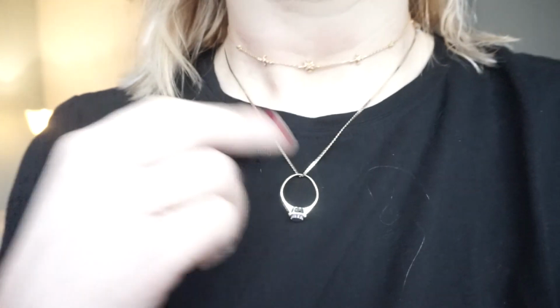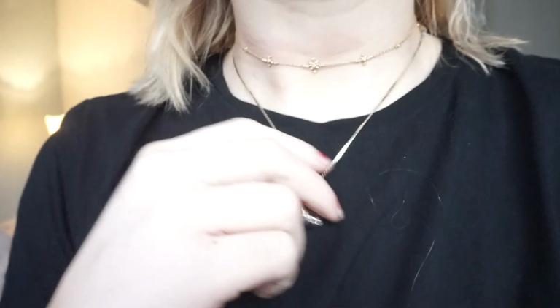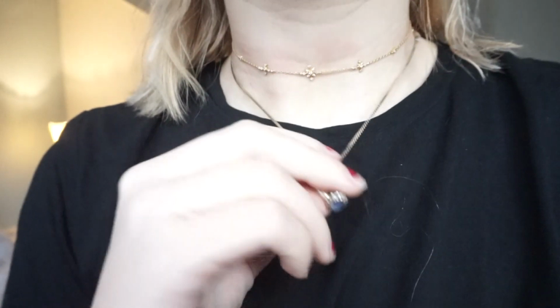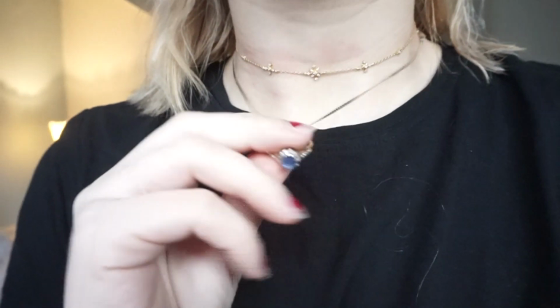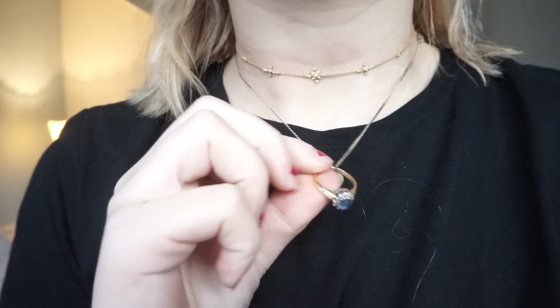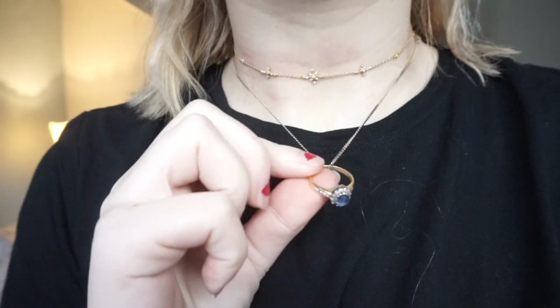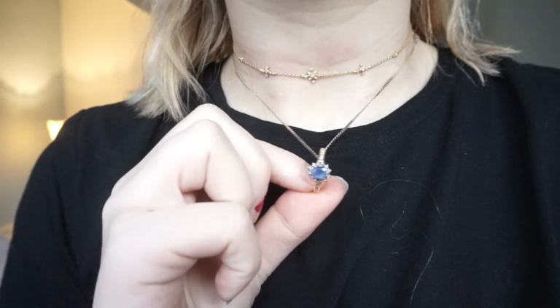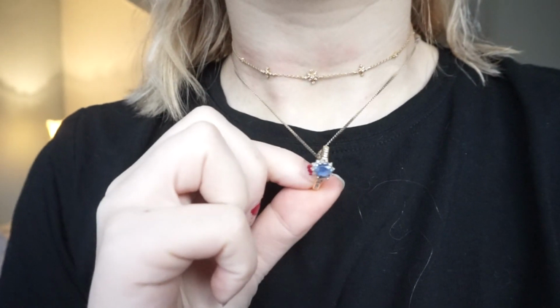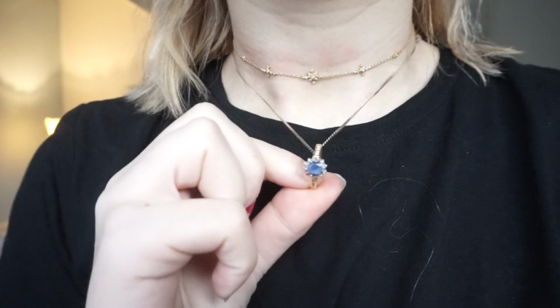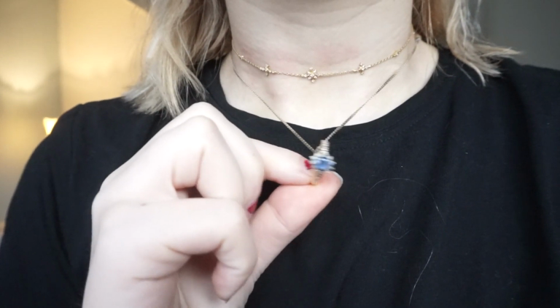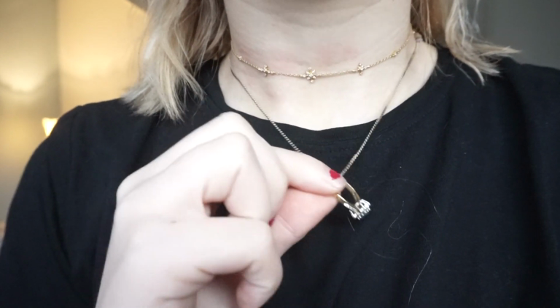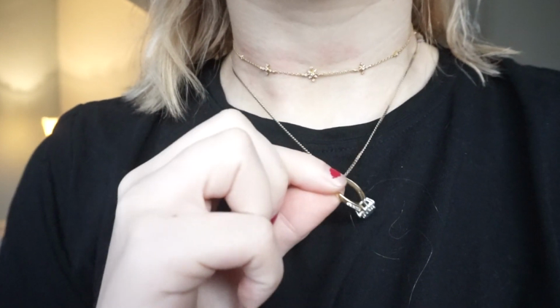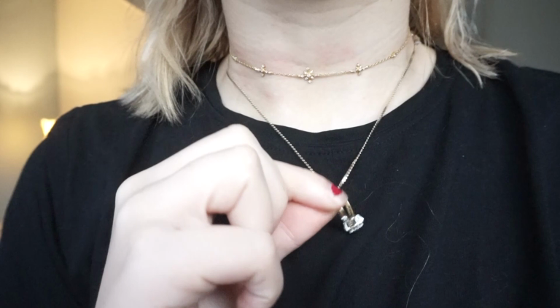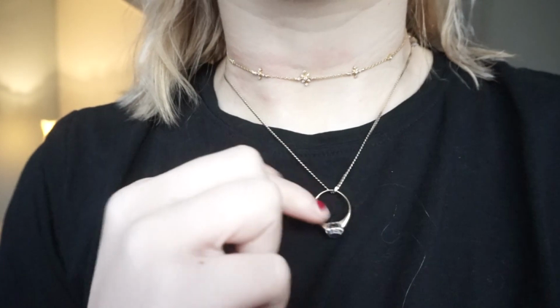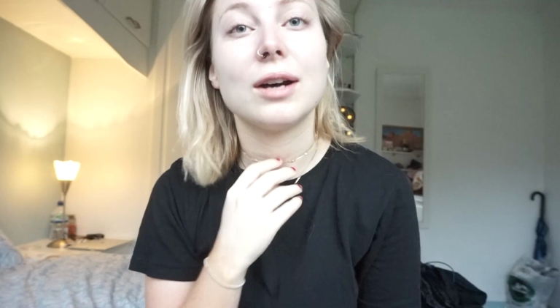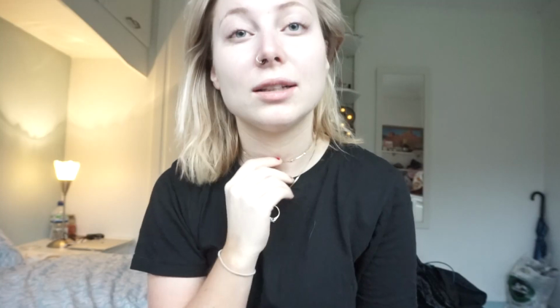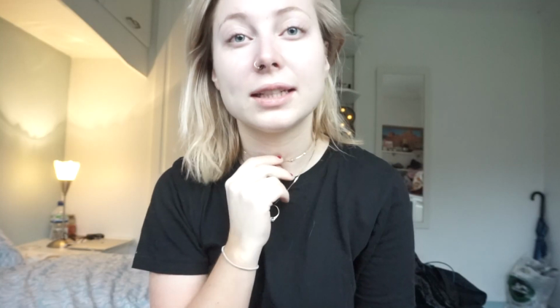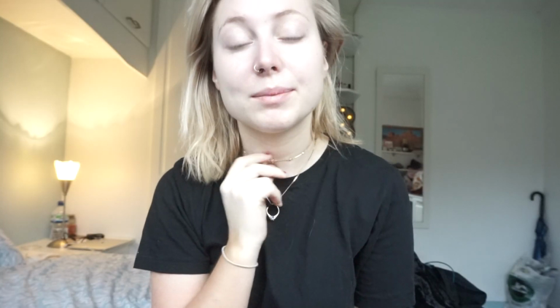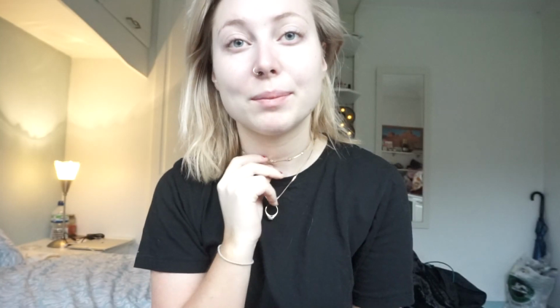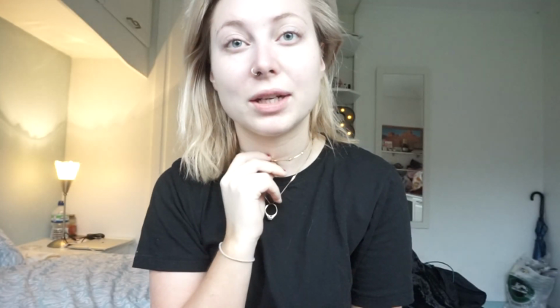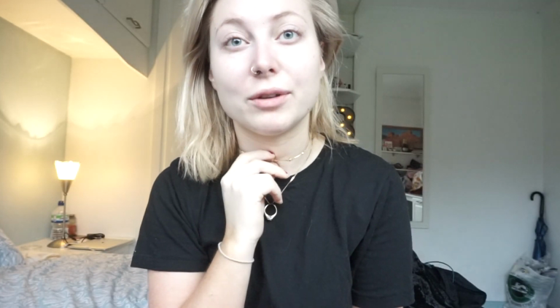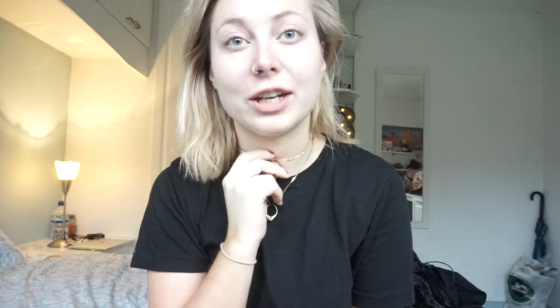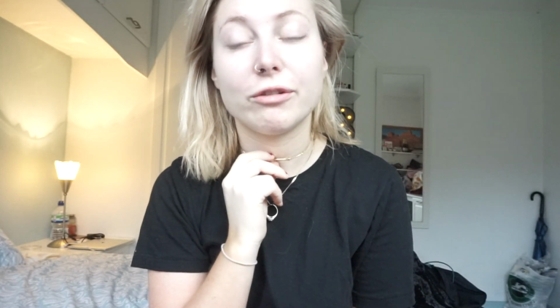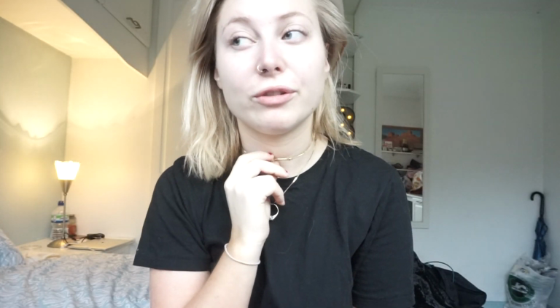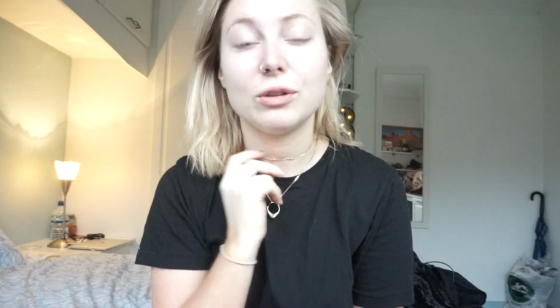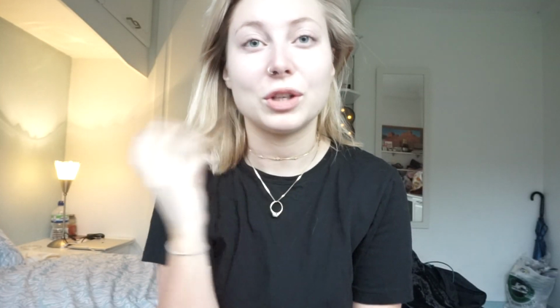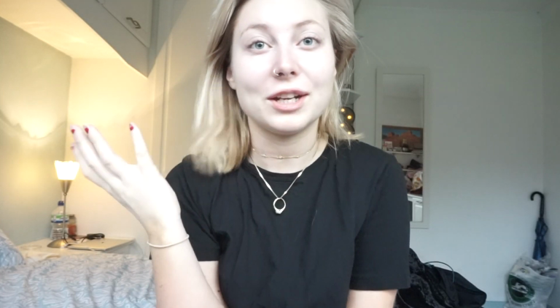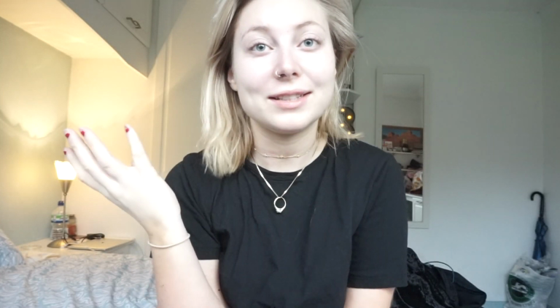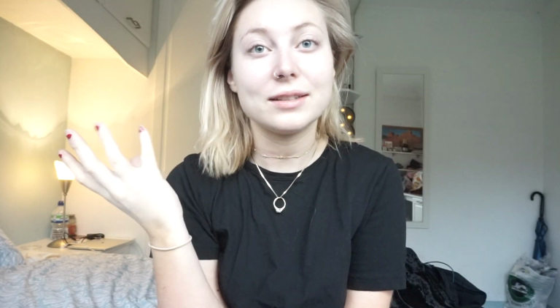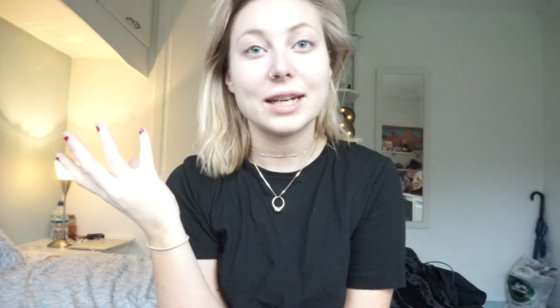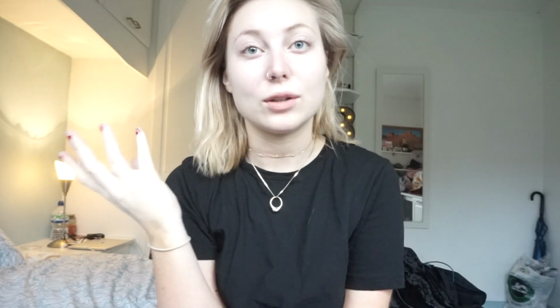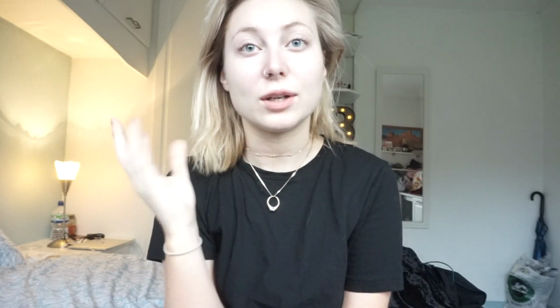This is like my mum's engagement ring. I'll link them down below if you want to take a look.